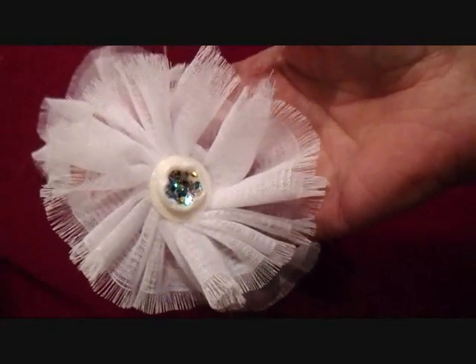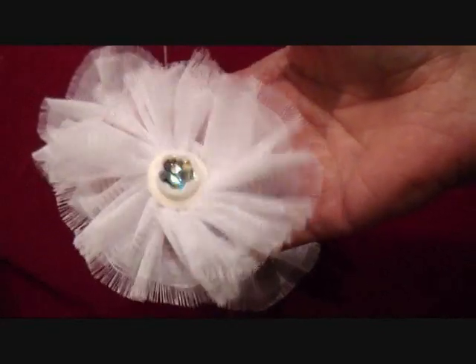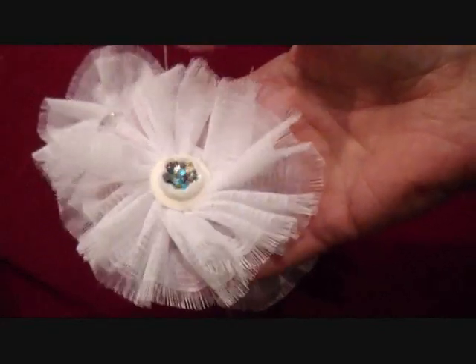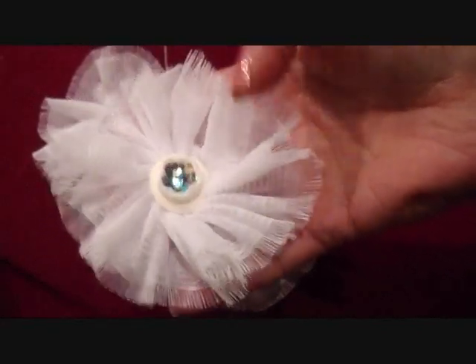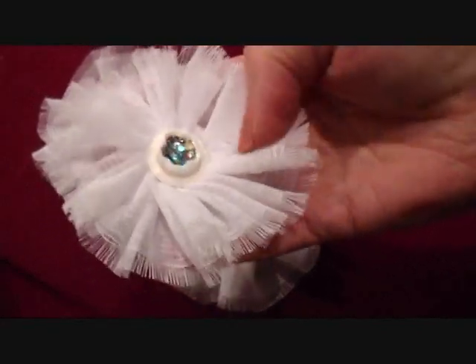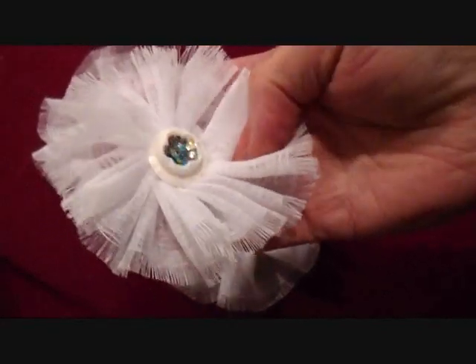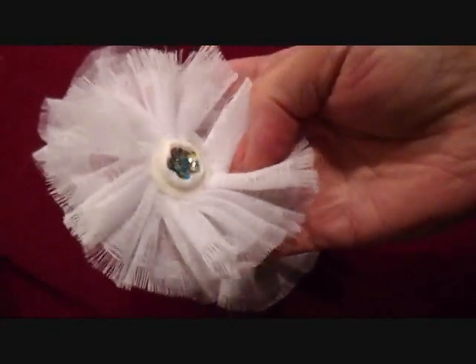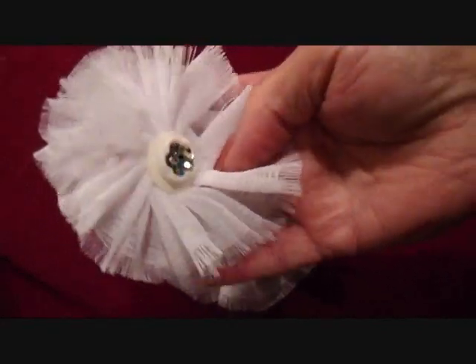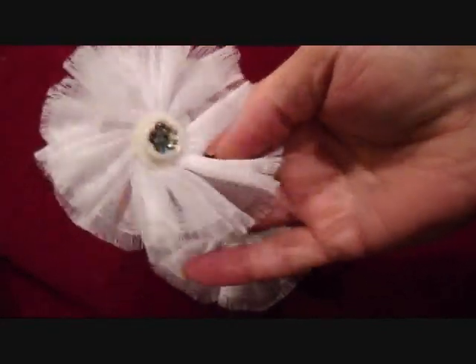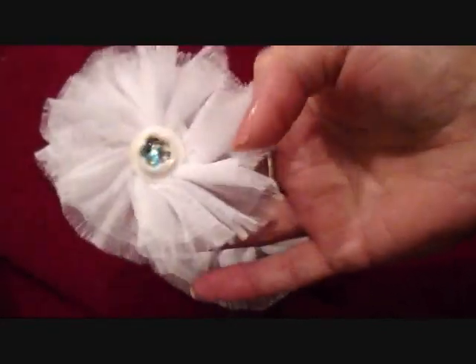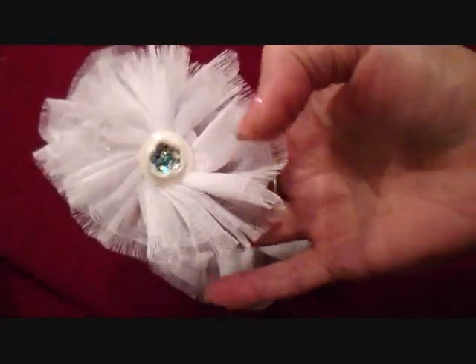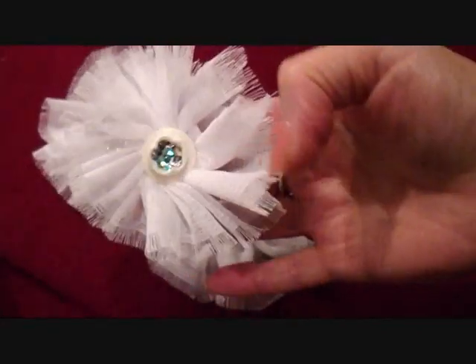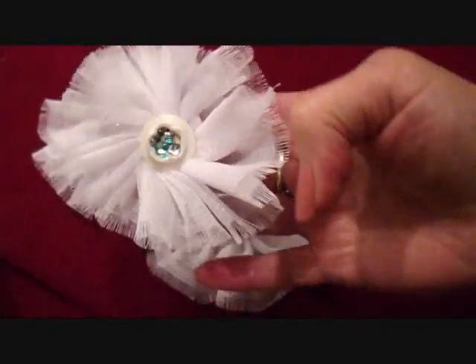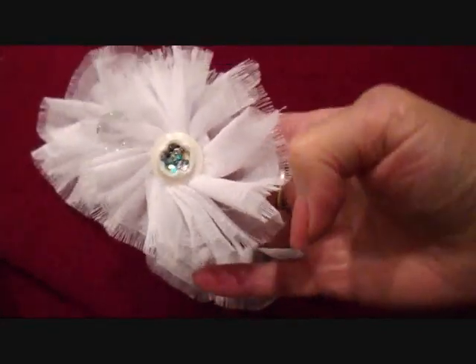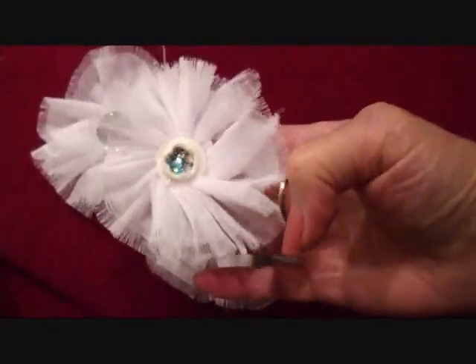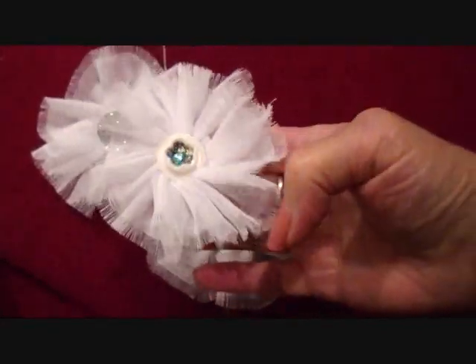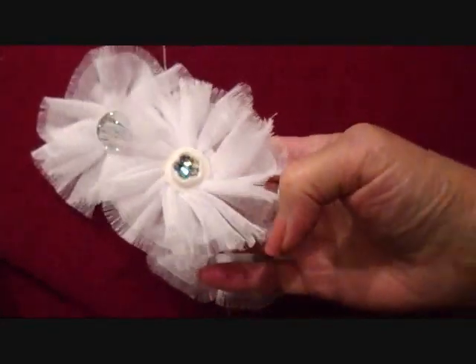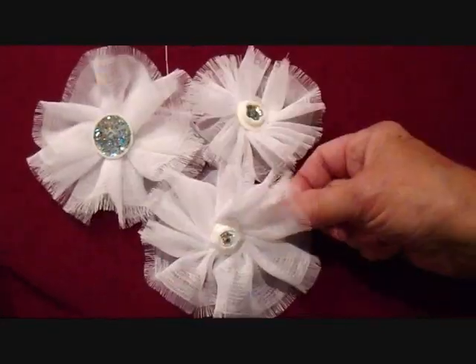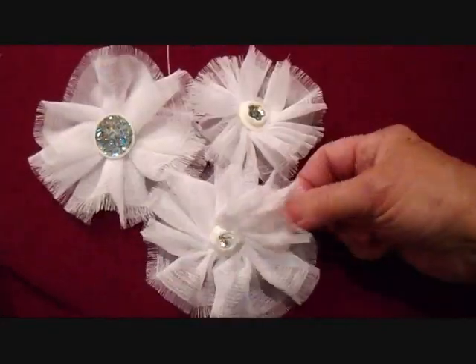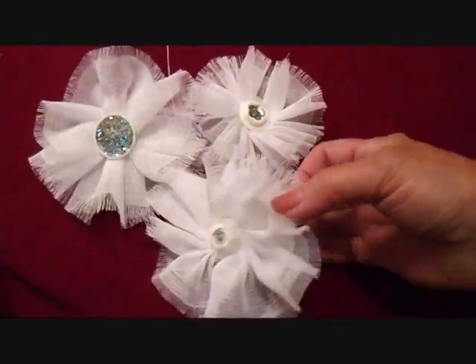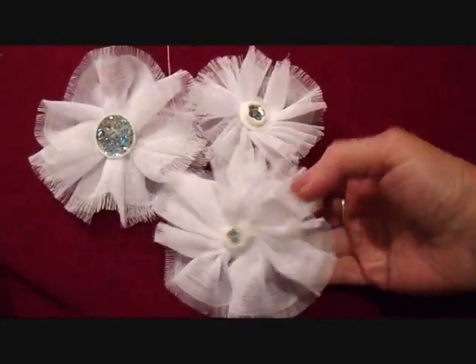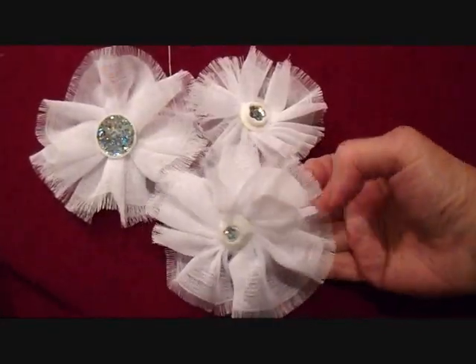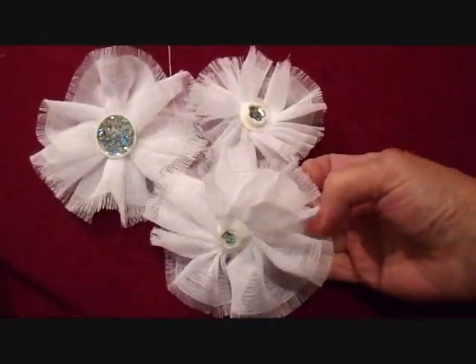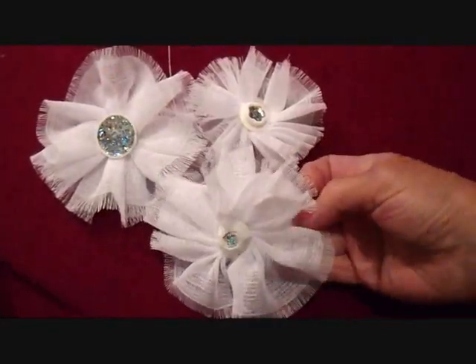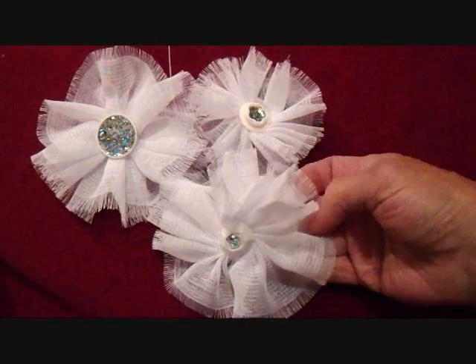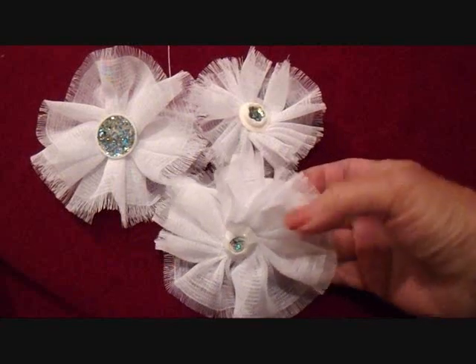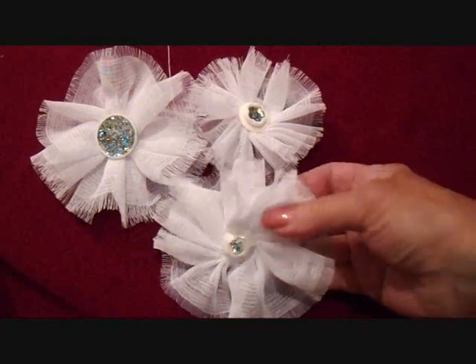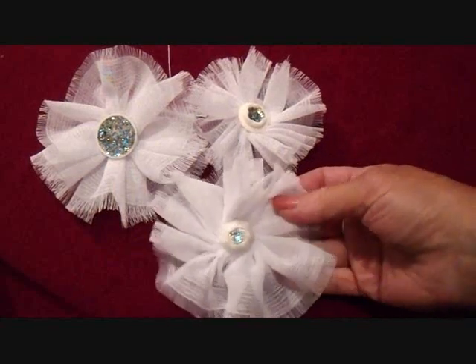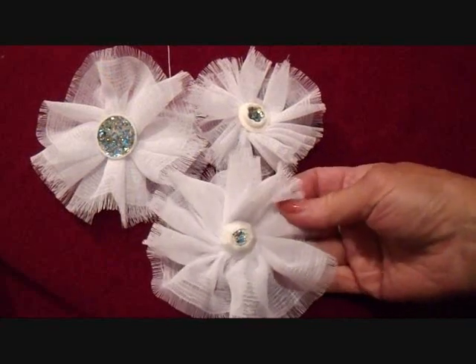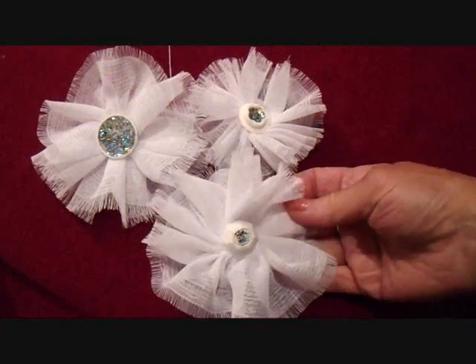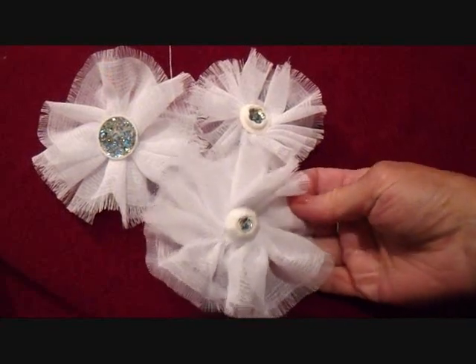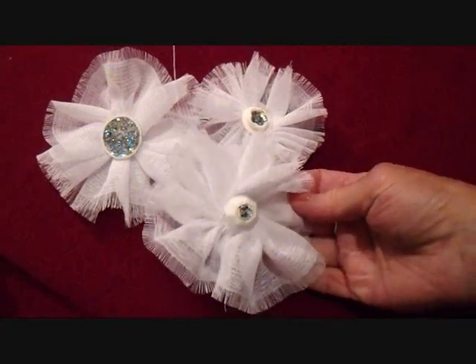This flower can be used for headbands, or as wedding accessories, or for whatever use you need for a fashion flower.